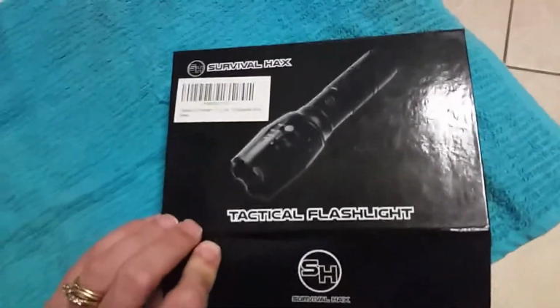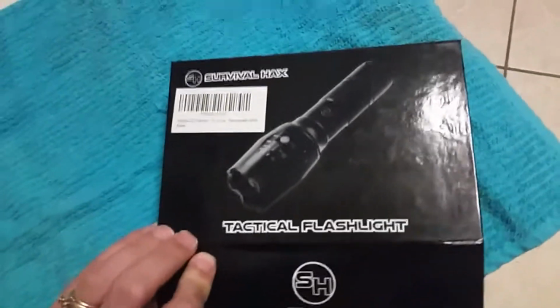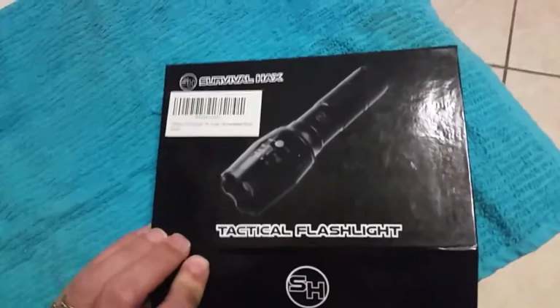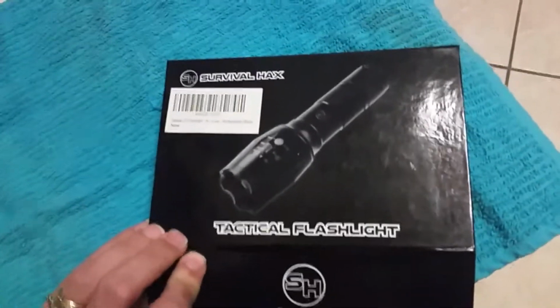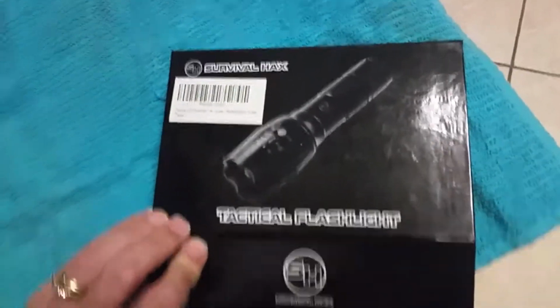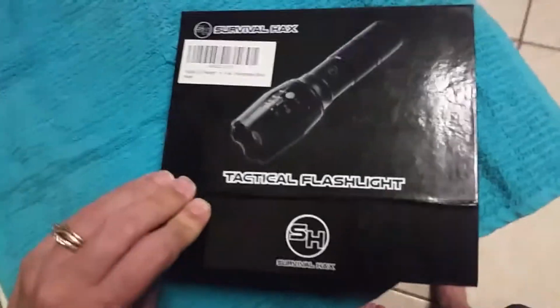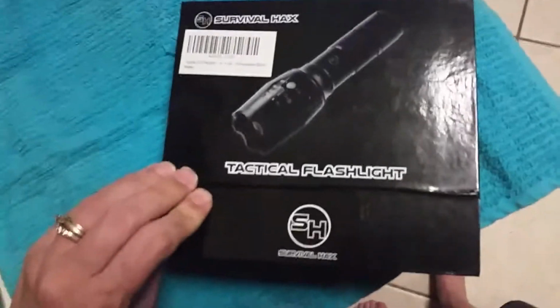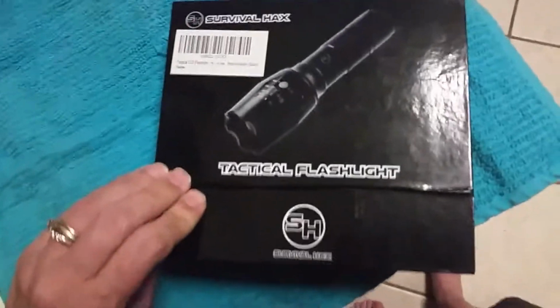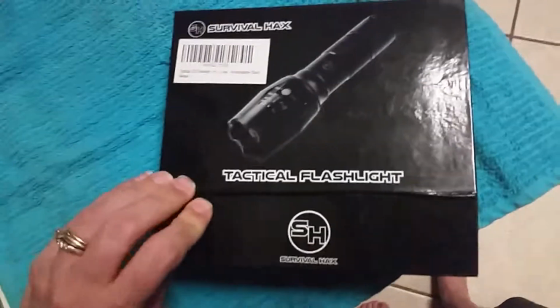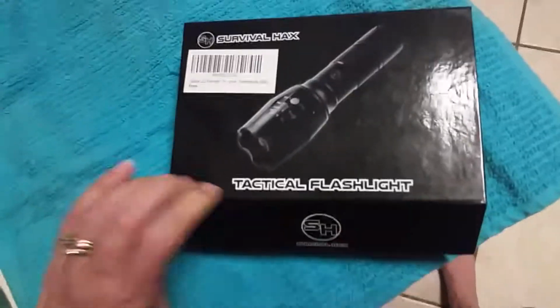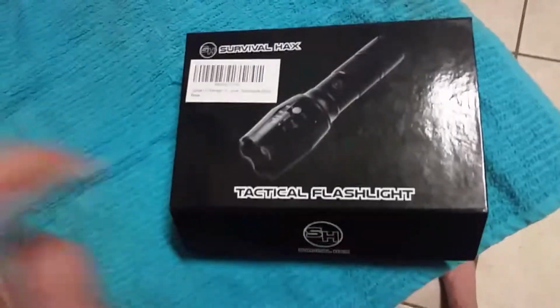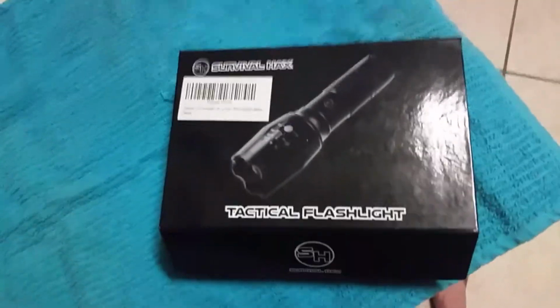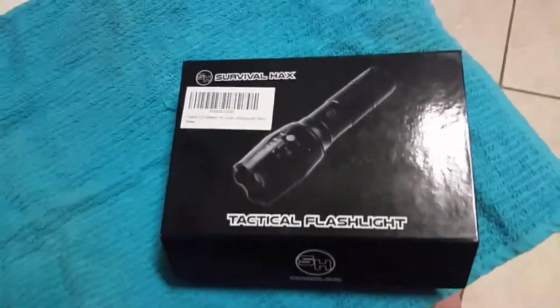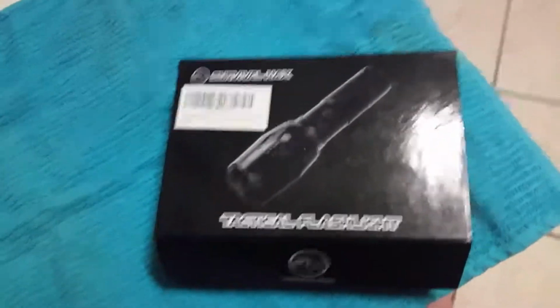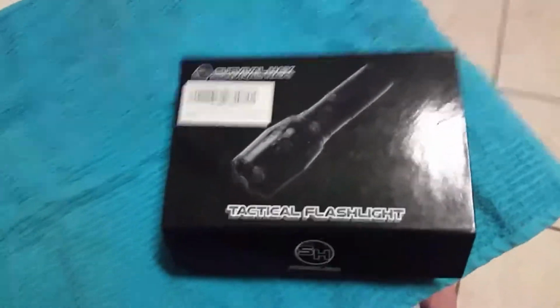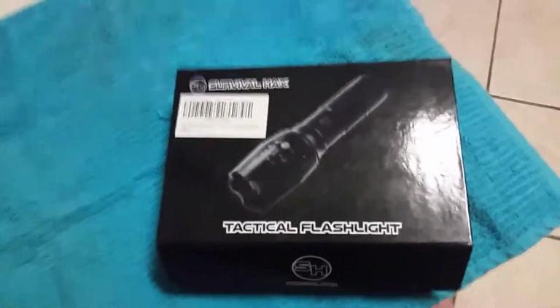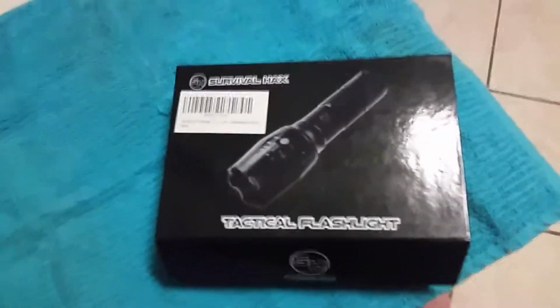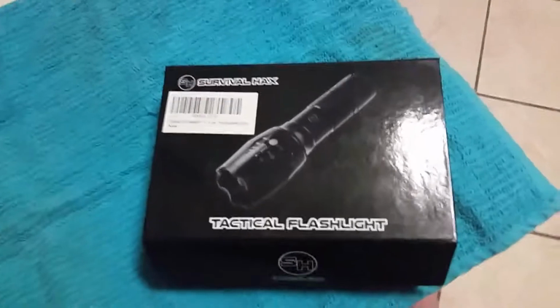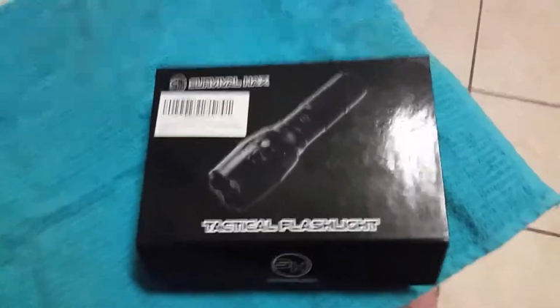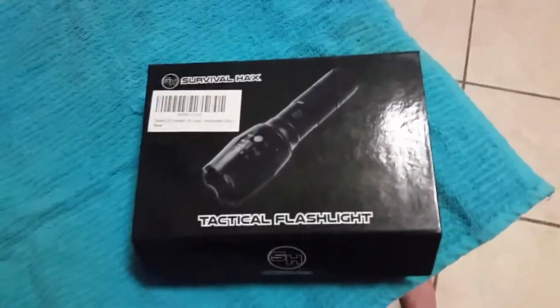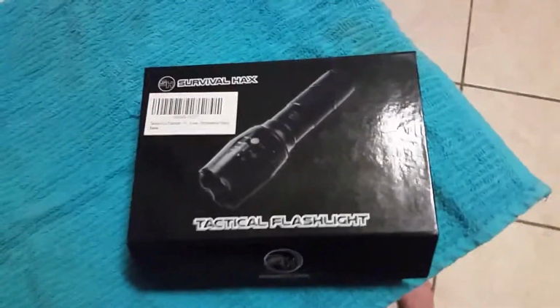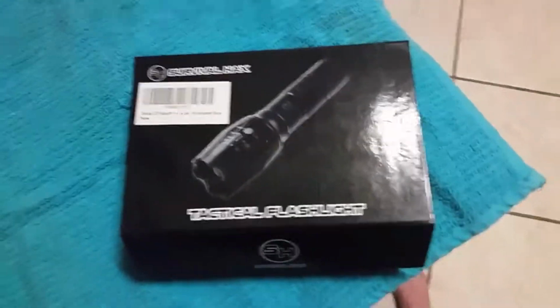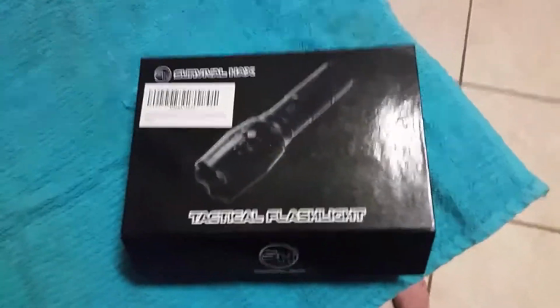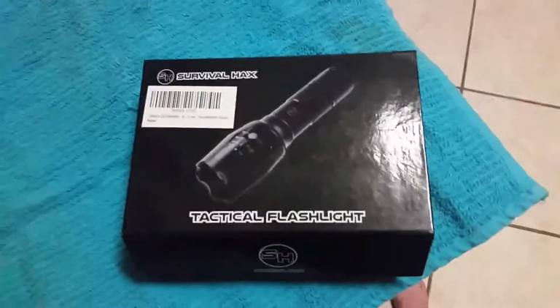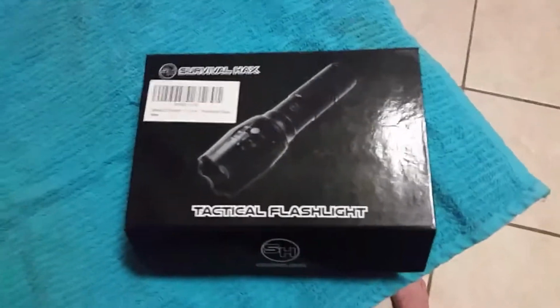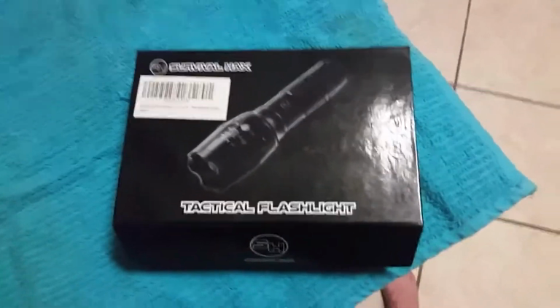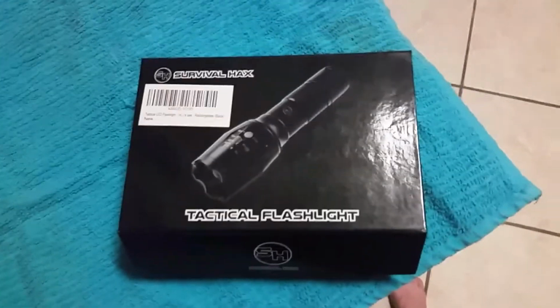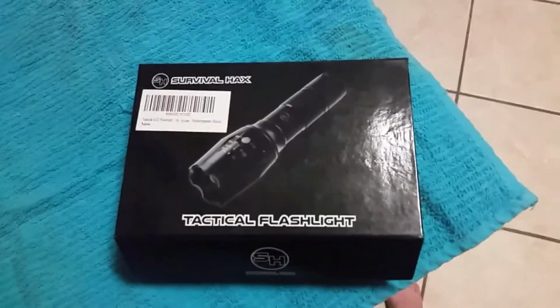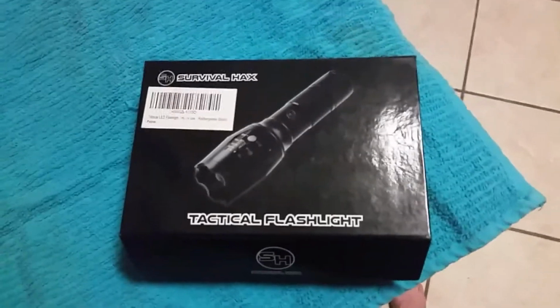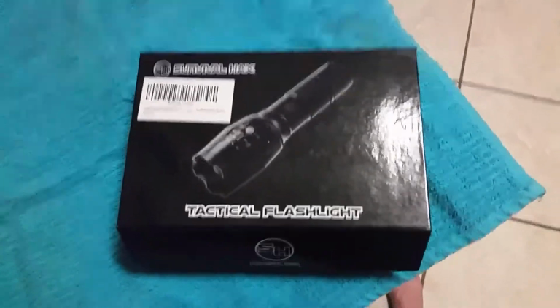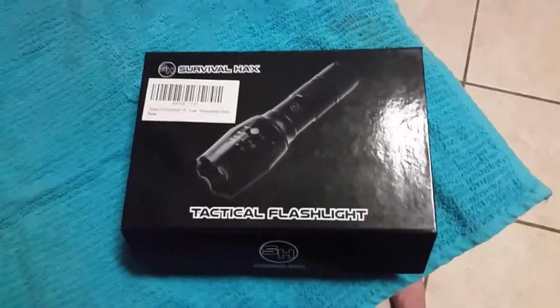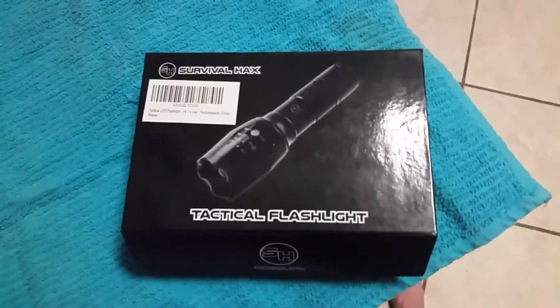Survival Hax Tactical Flashlight. If you have any questions, leave them in the comment section.